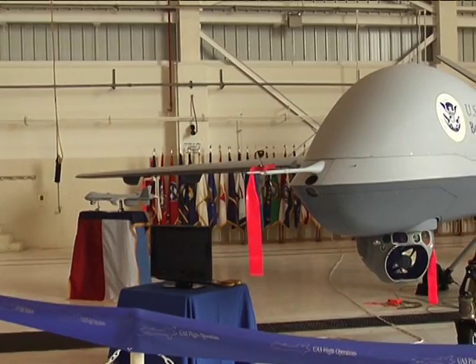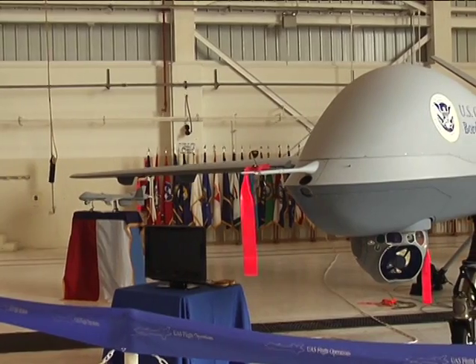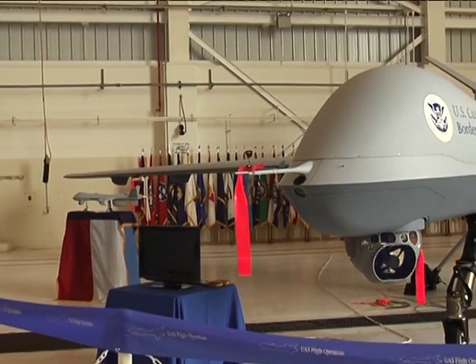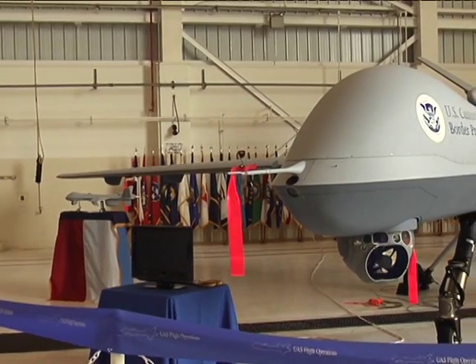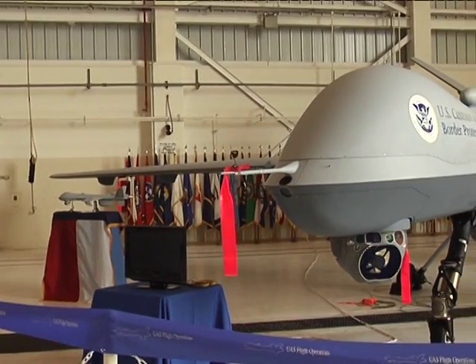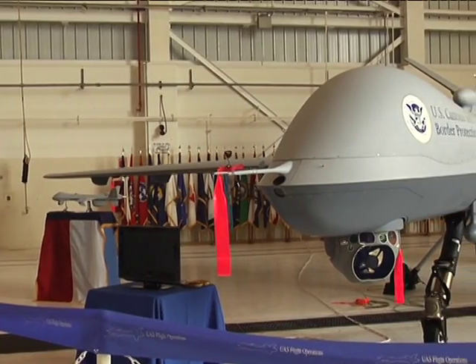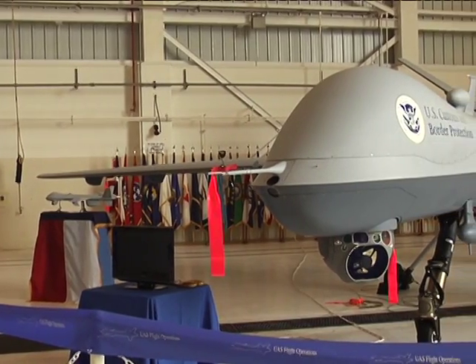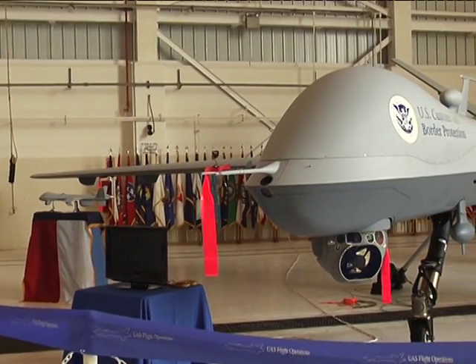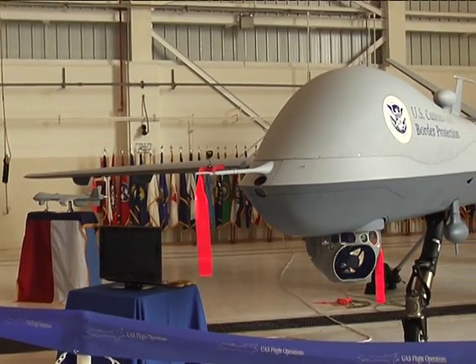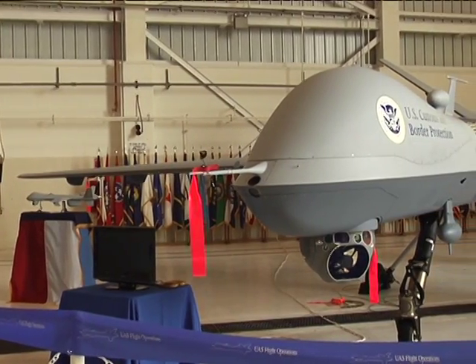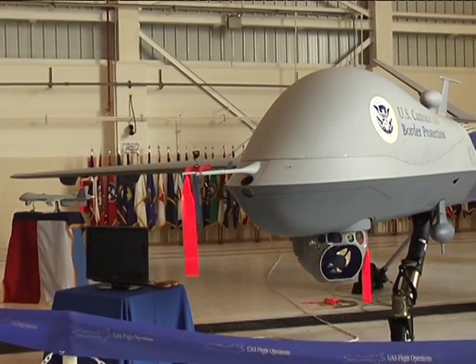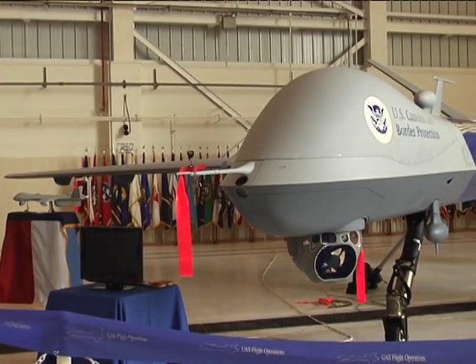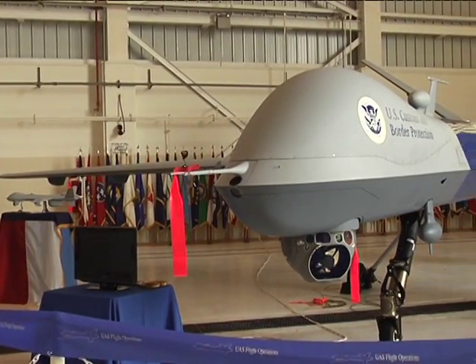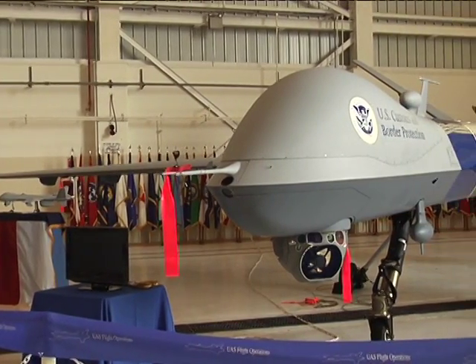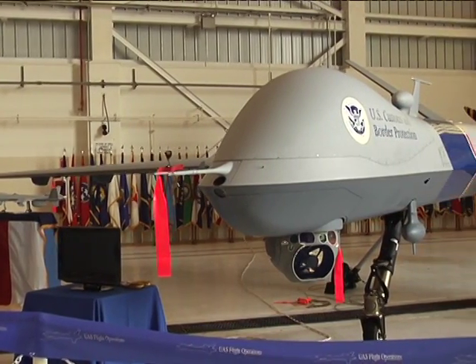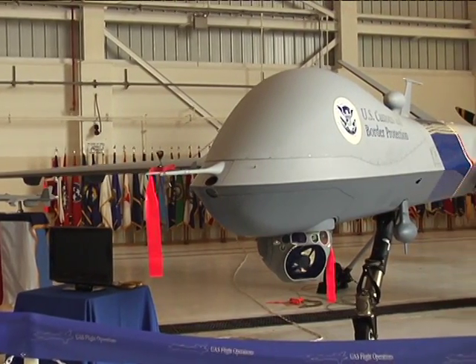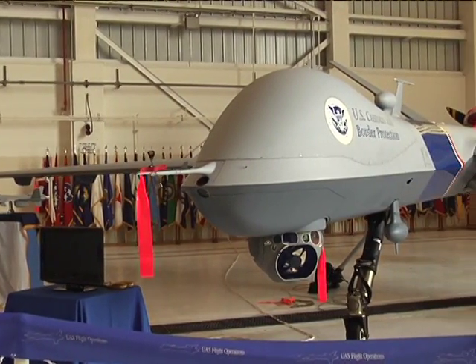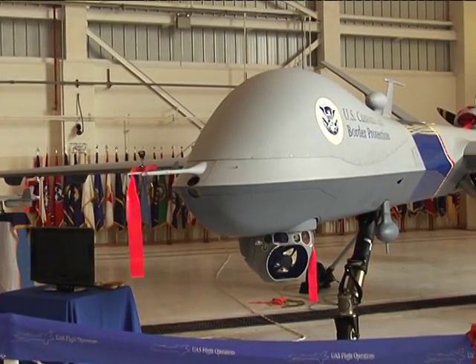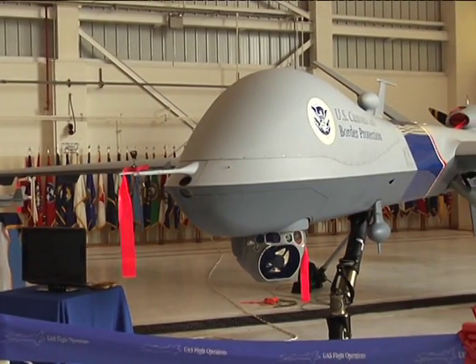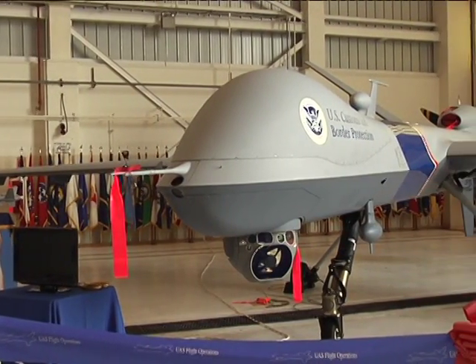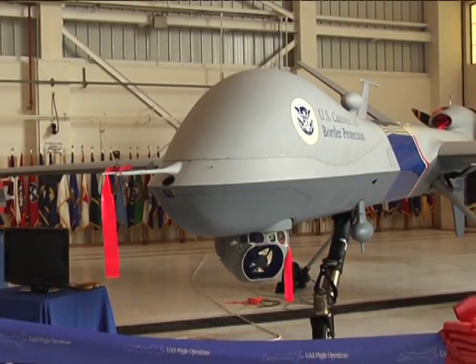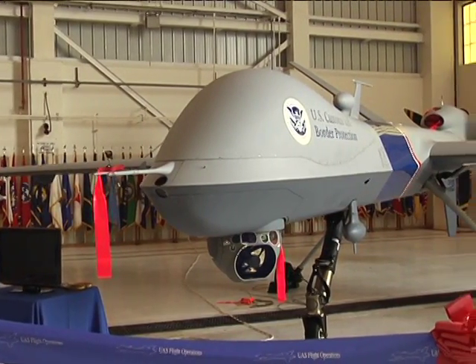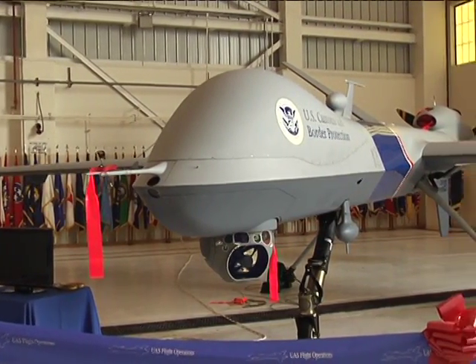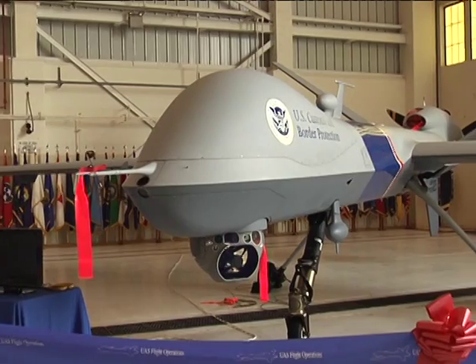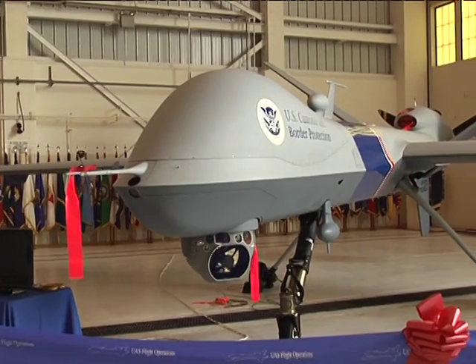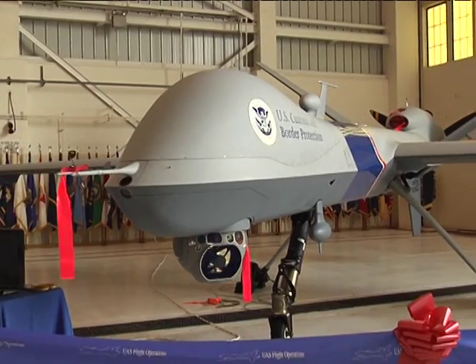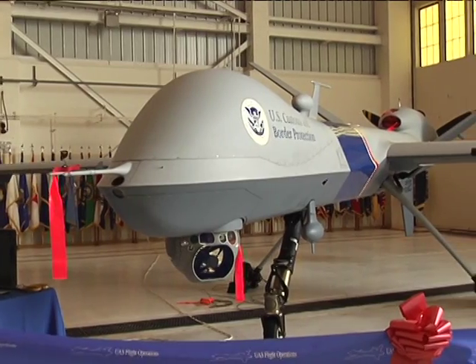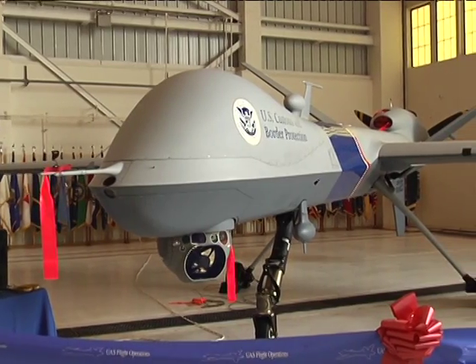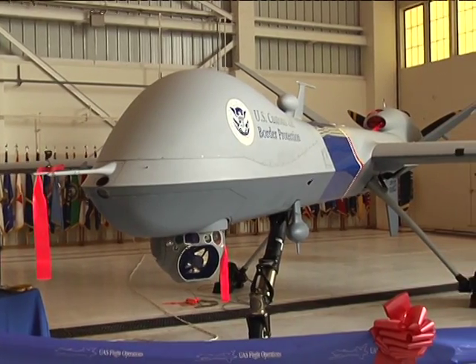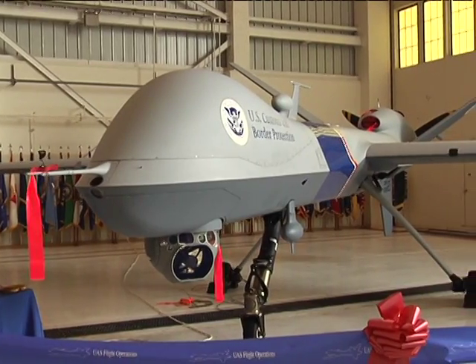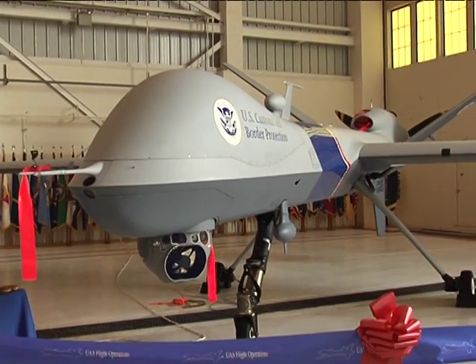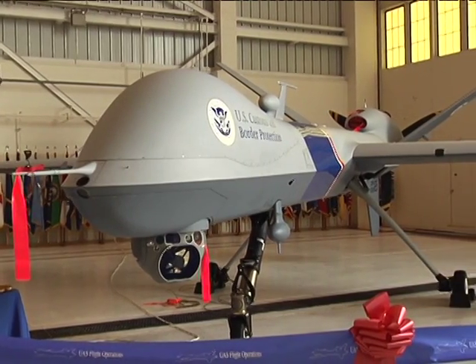The 10,500-pound plane can carry 3,900 pounds of fuel and can fly for 20 hours at a time.